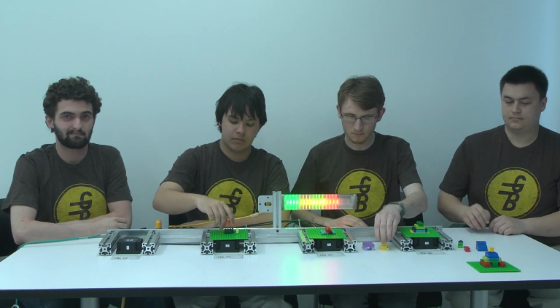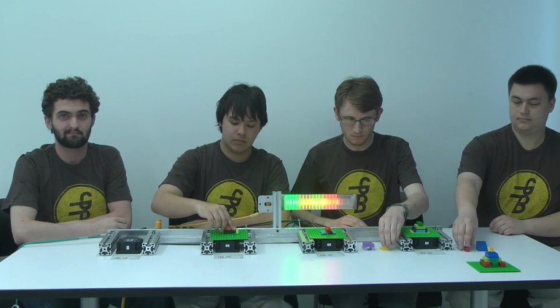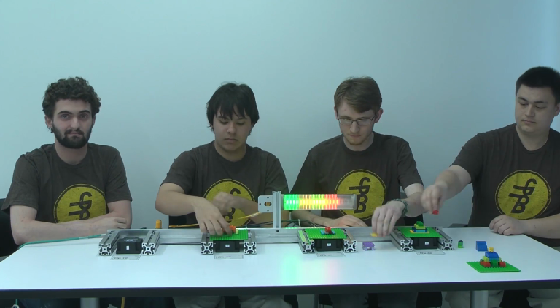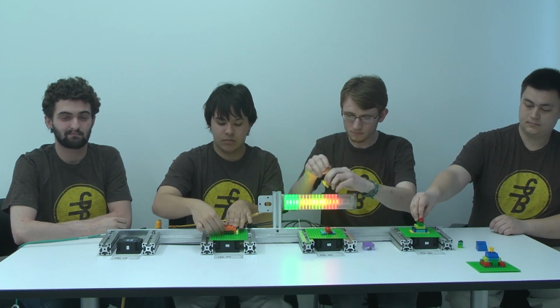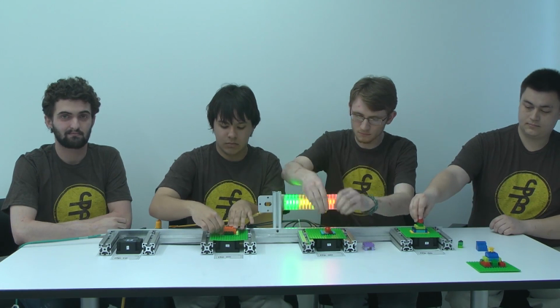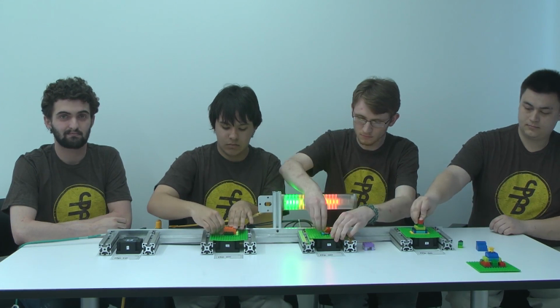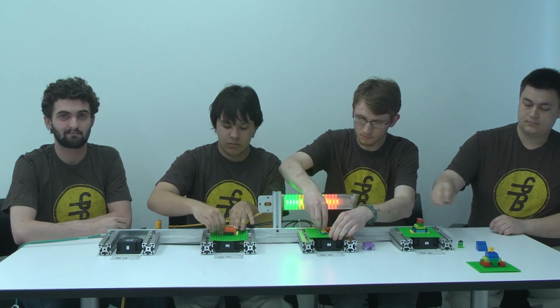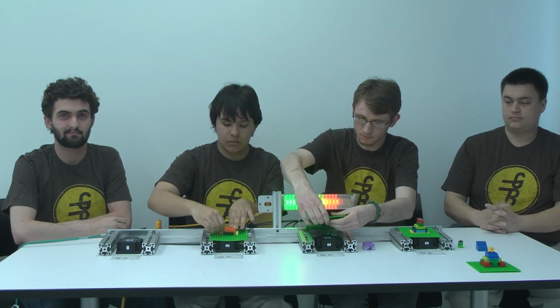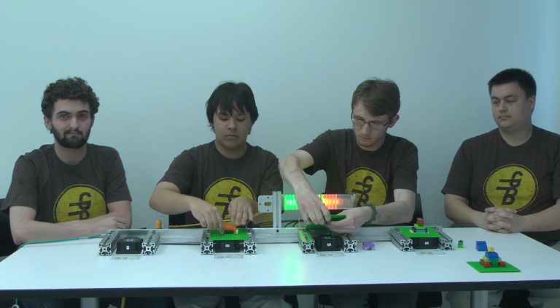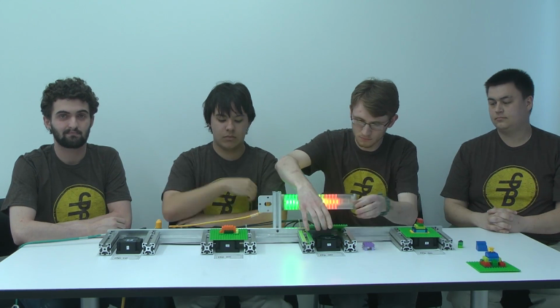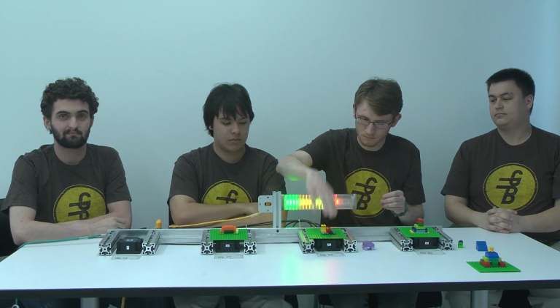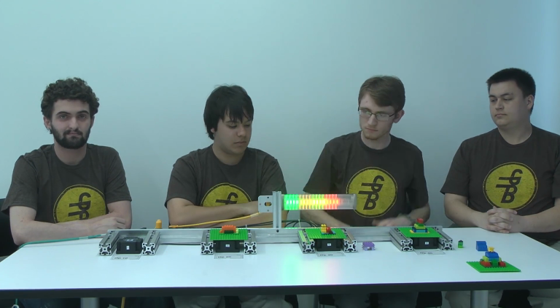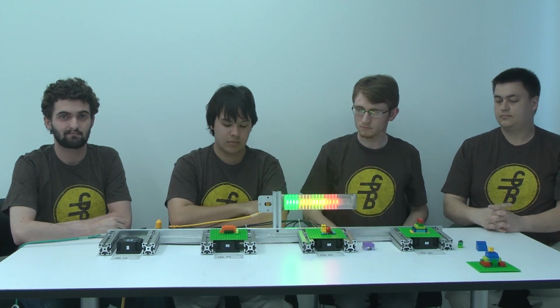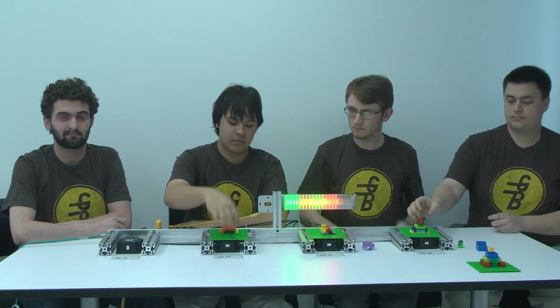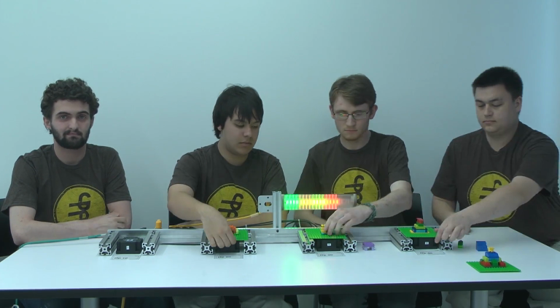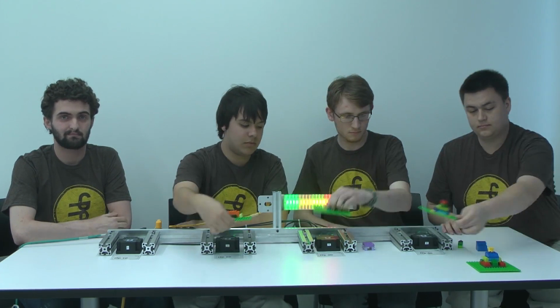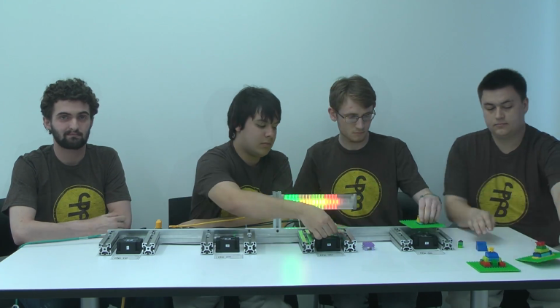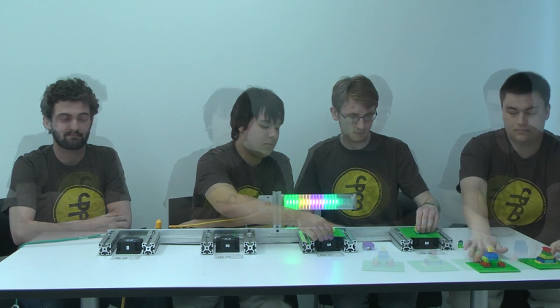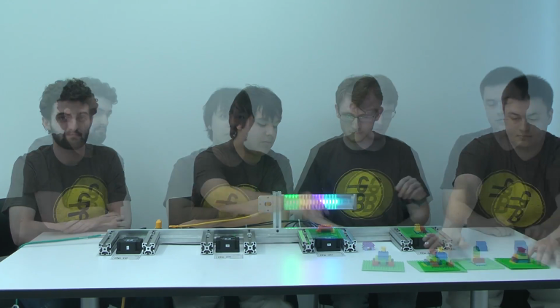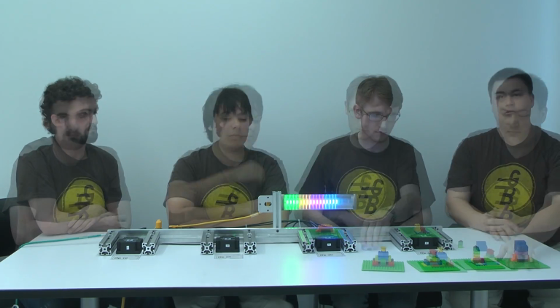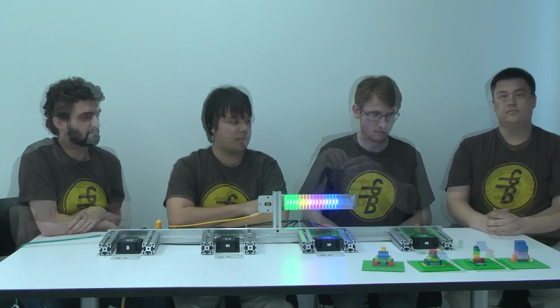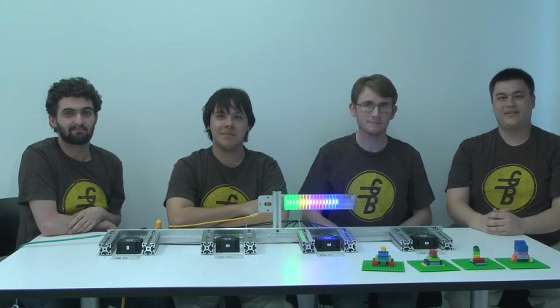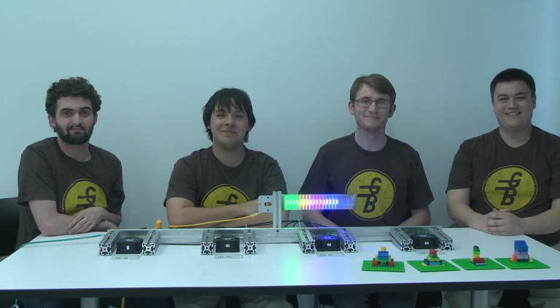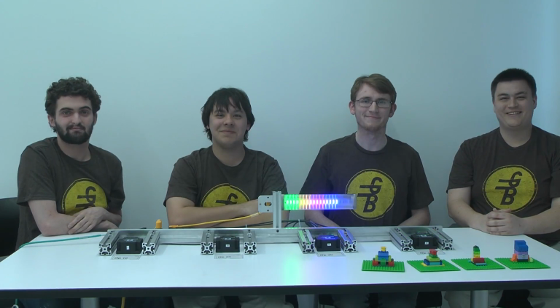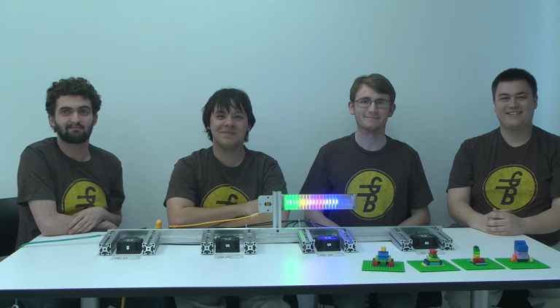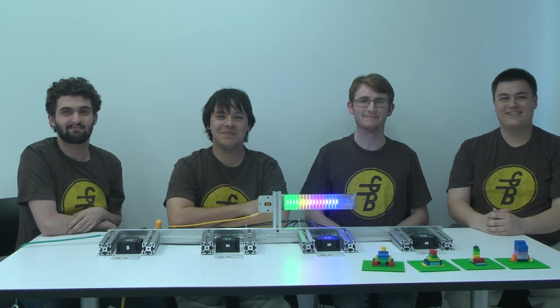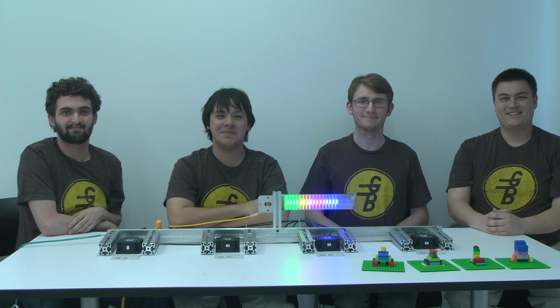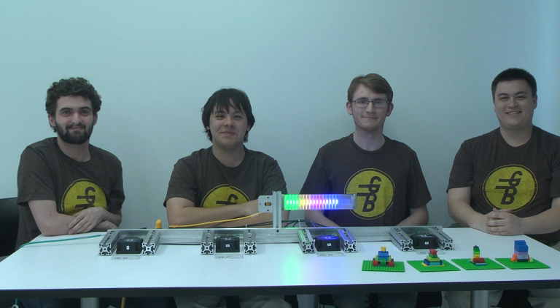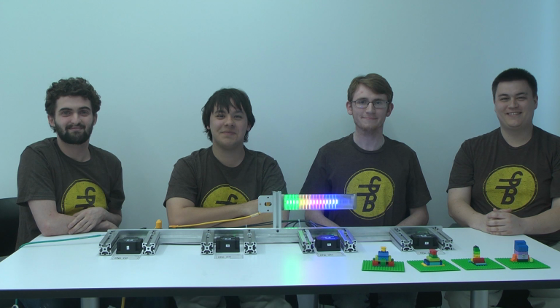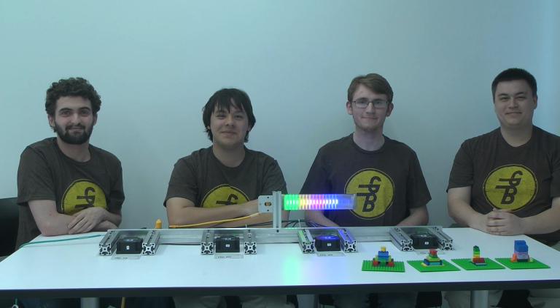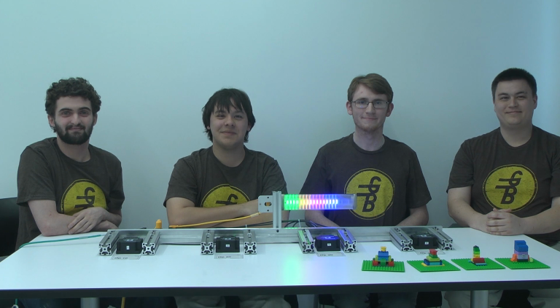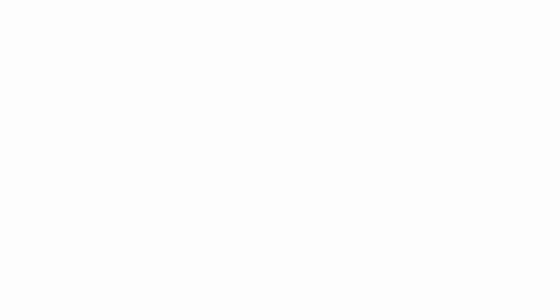When flexible manufacturing is applied, a major component of Industry 4.0 is achieved.